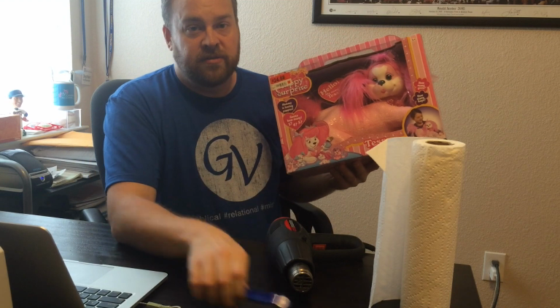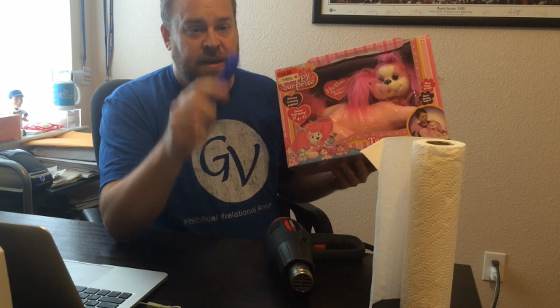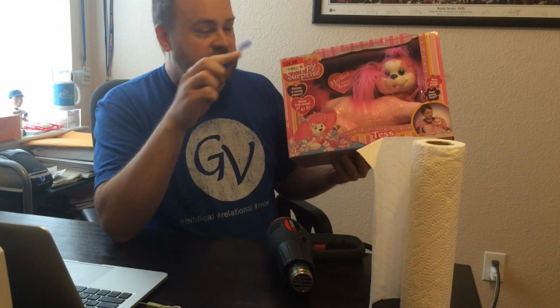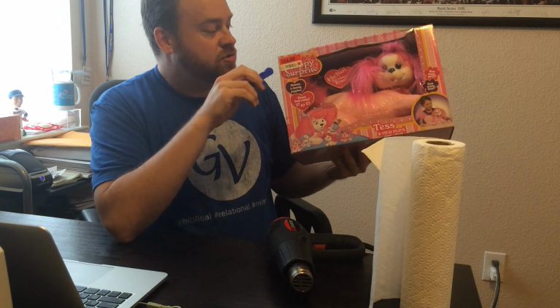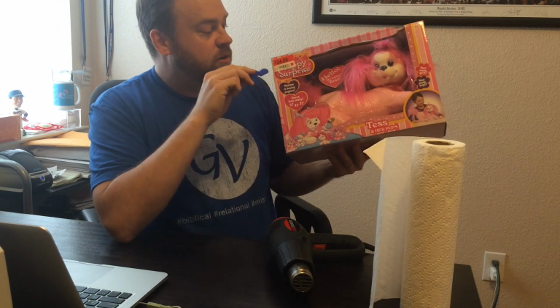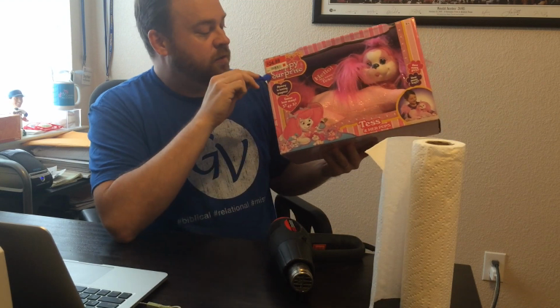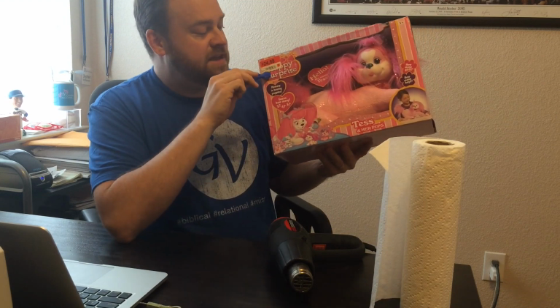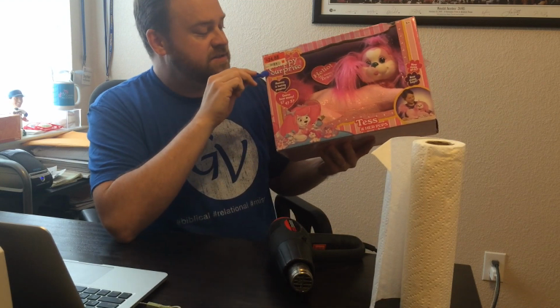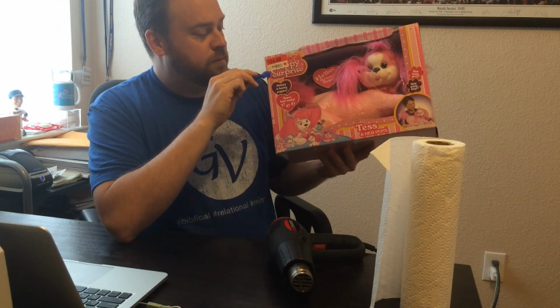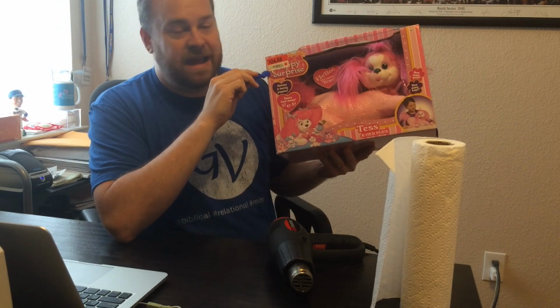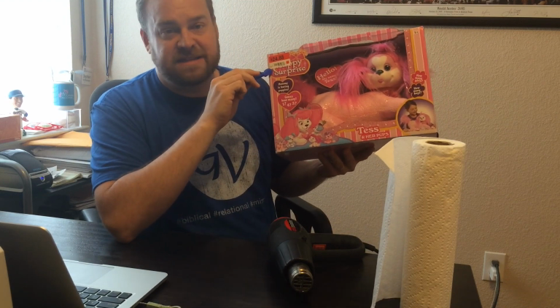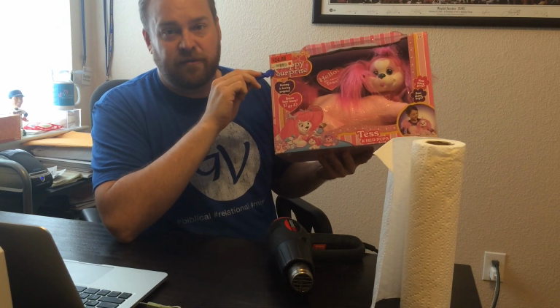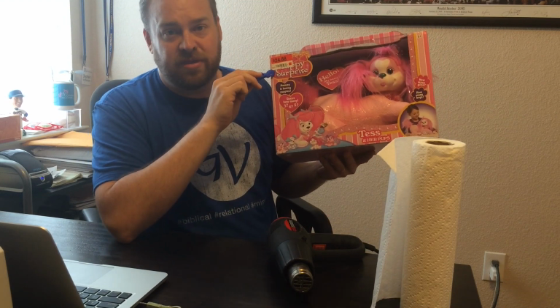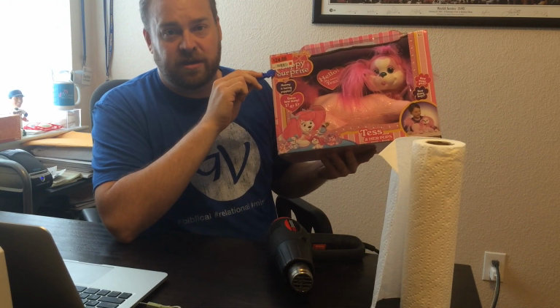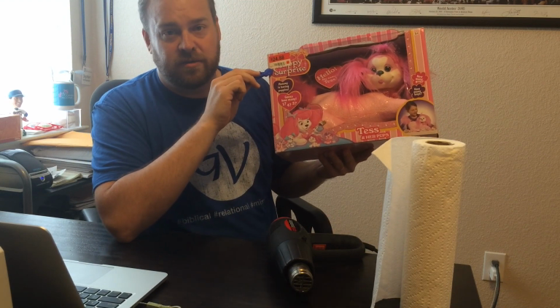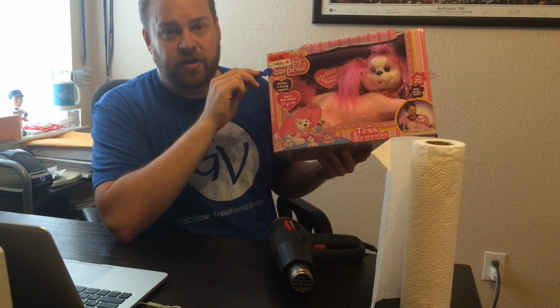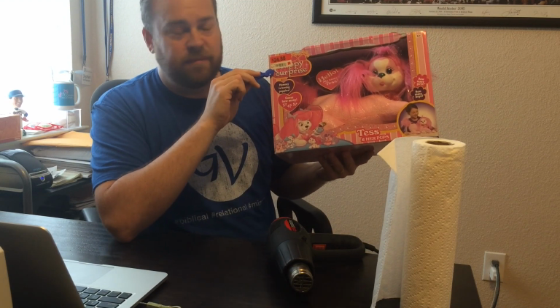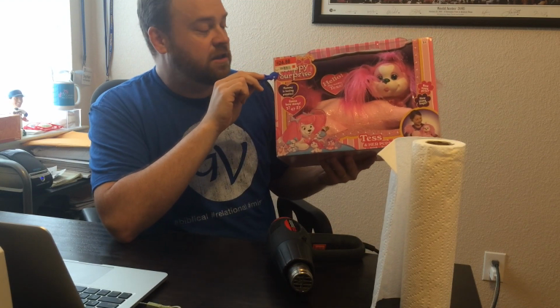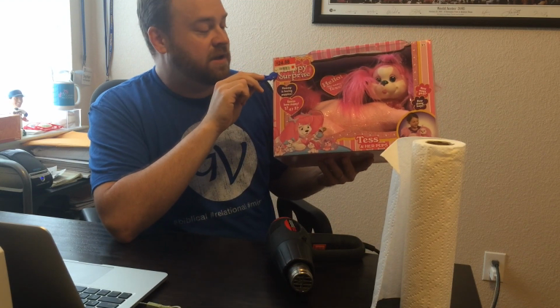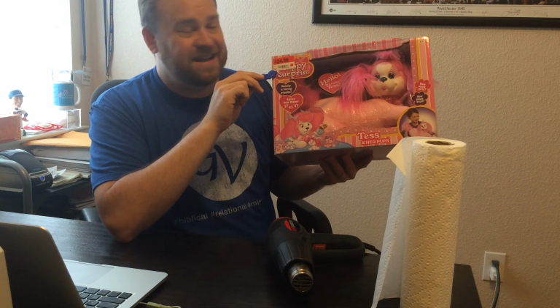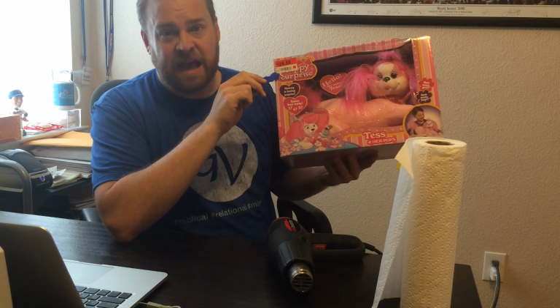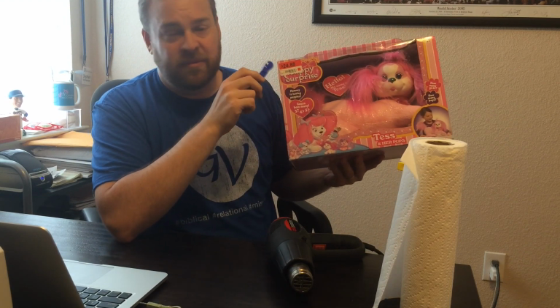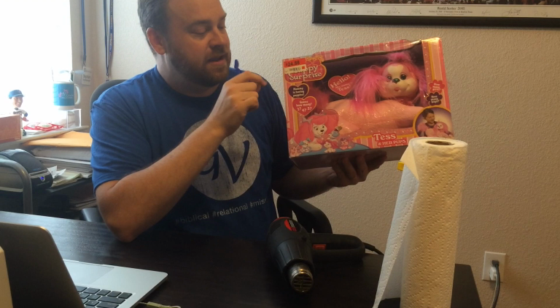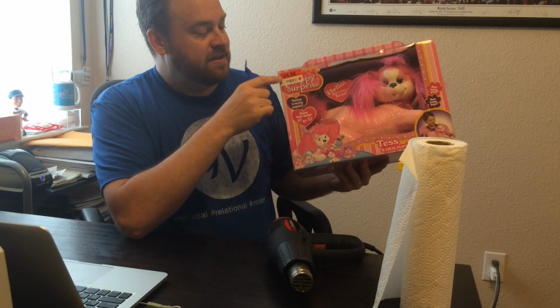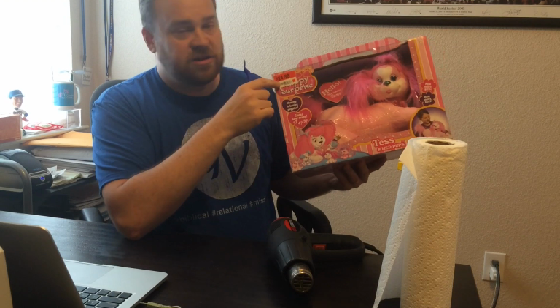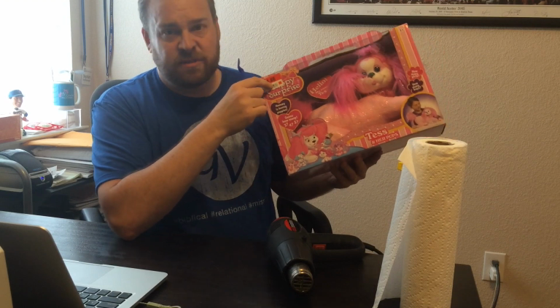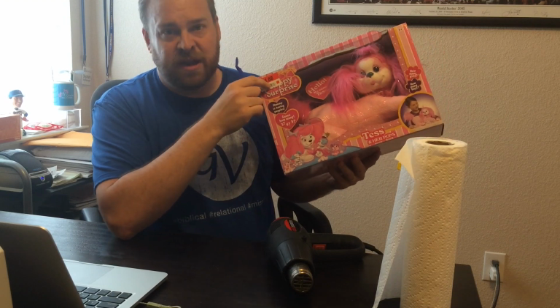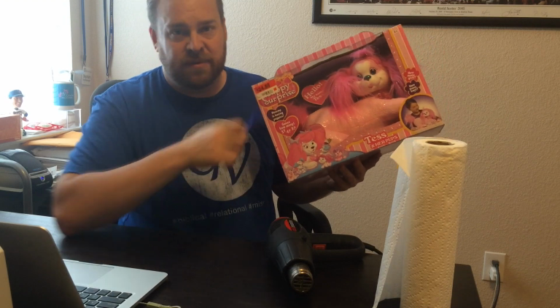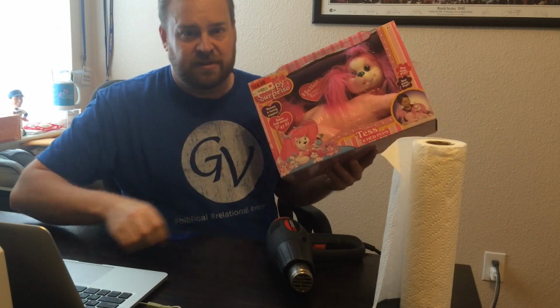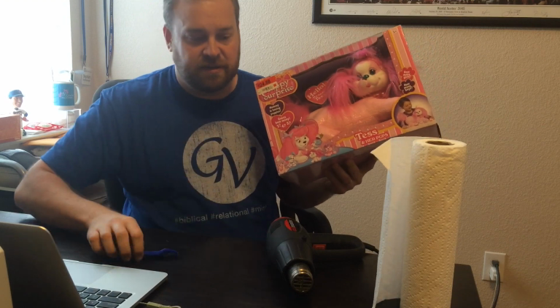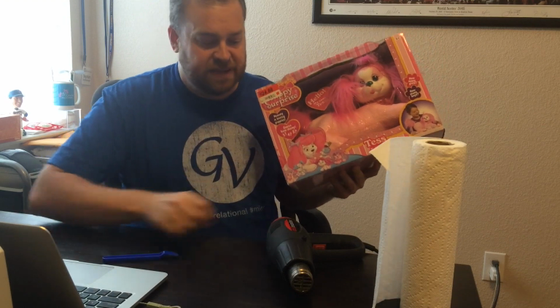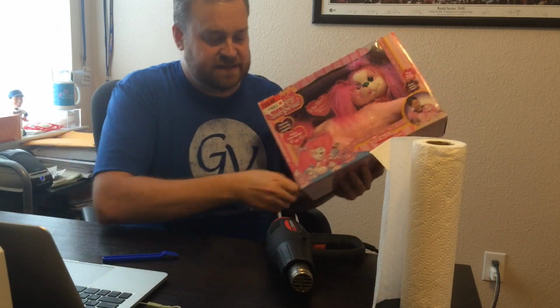Sometimes I'll just try to remove this by itself with the Scotty peeler, but a lot of times it starts to break up into little pieces.